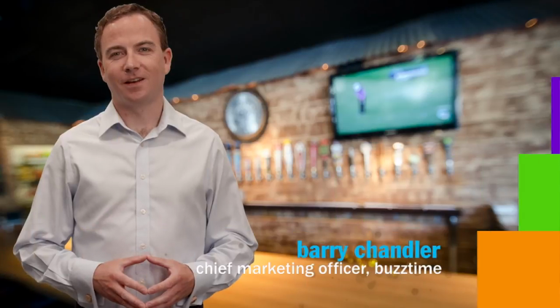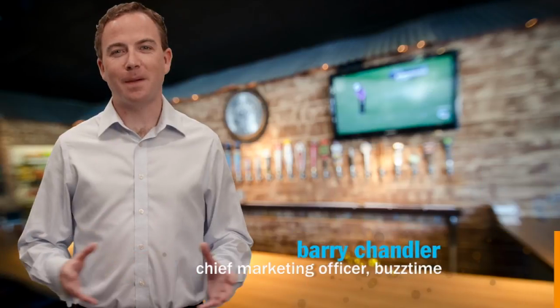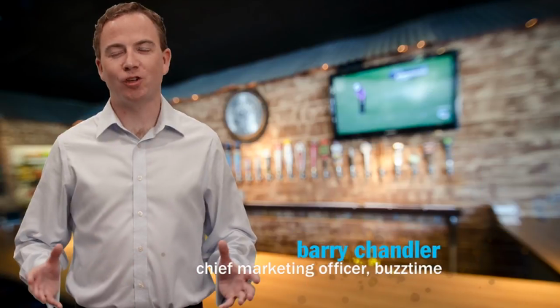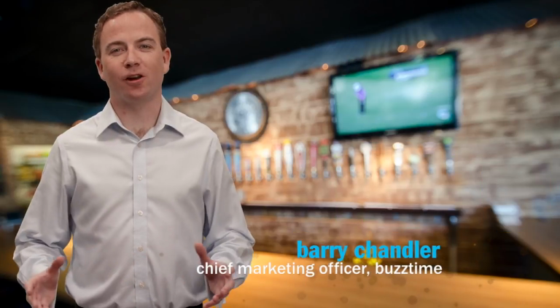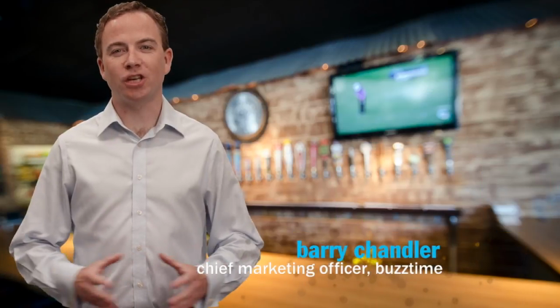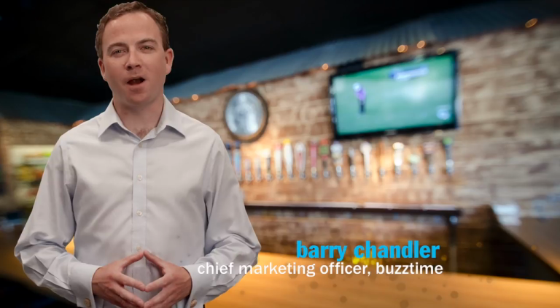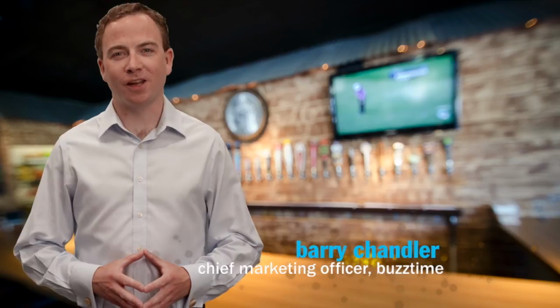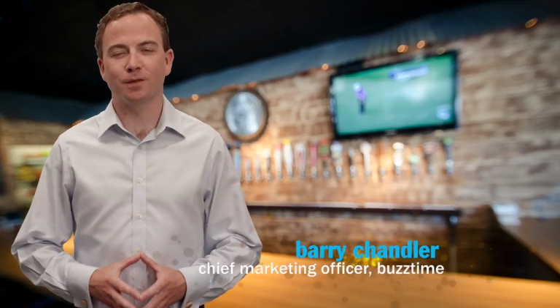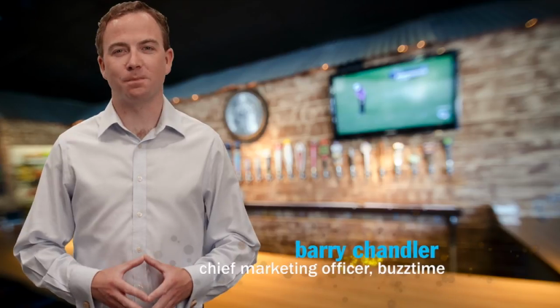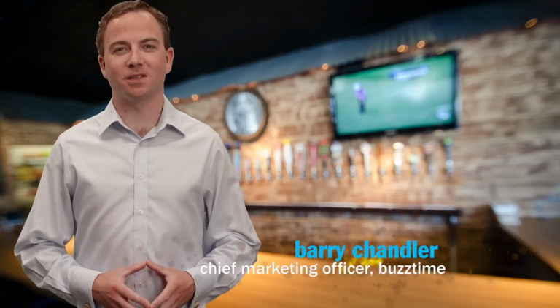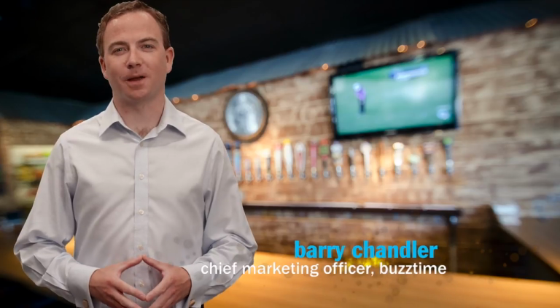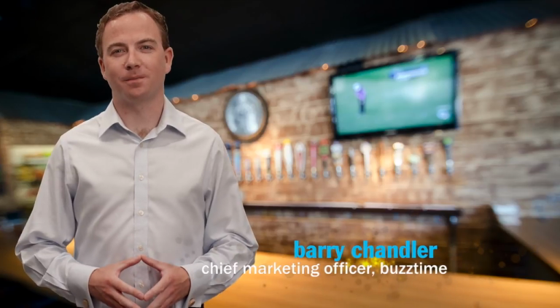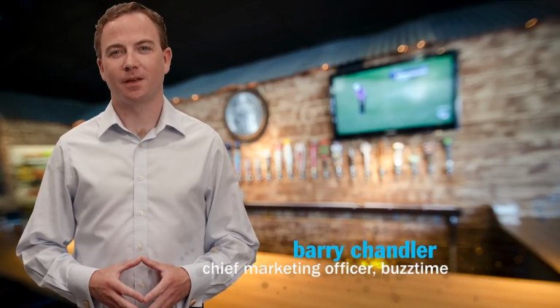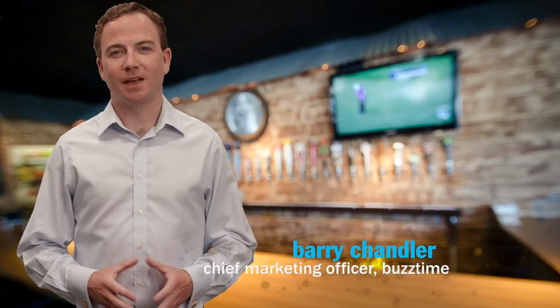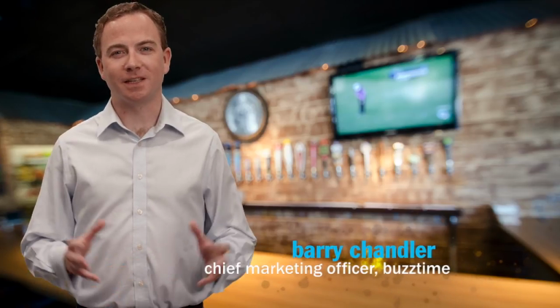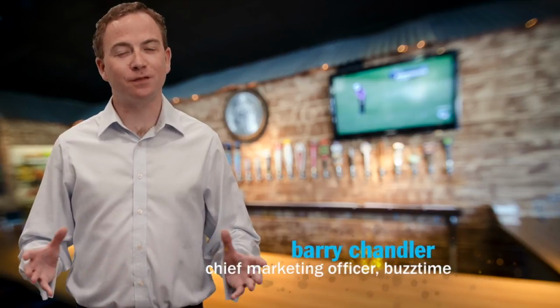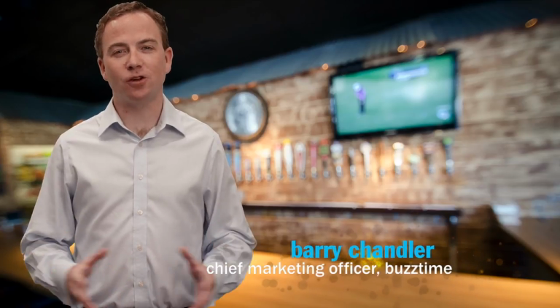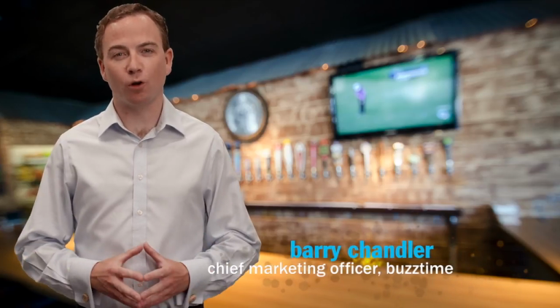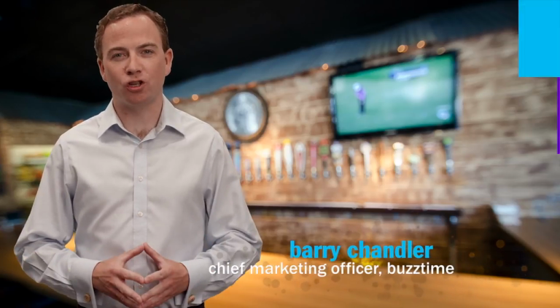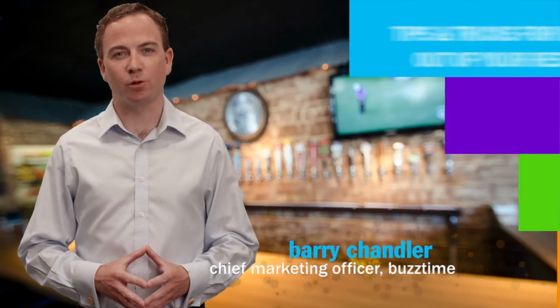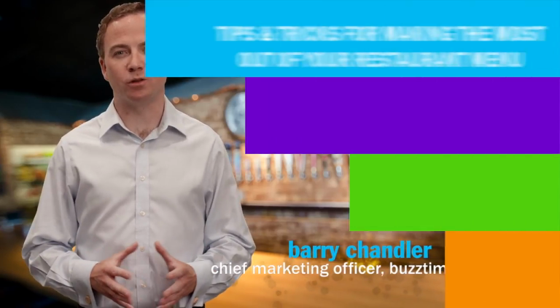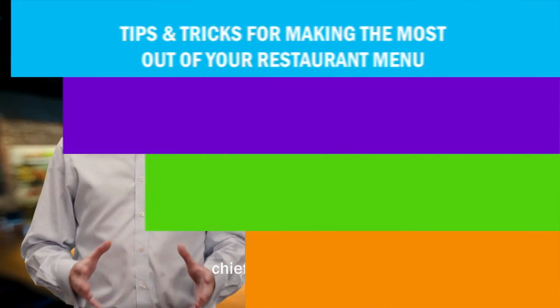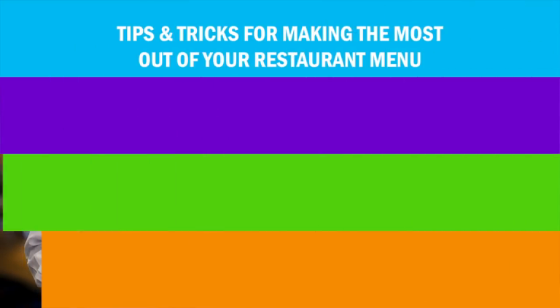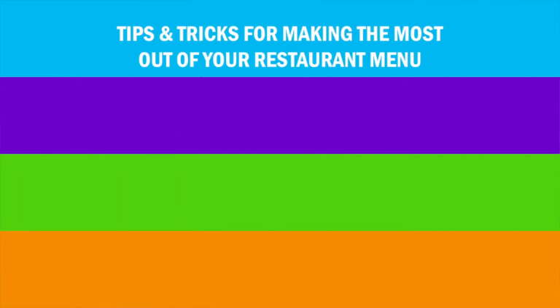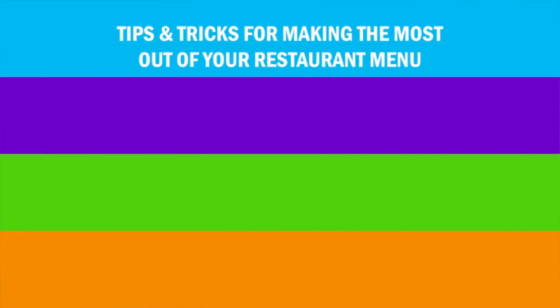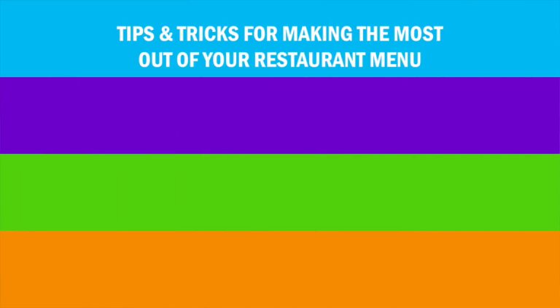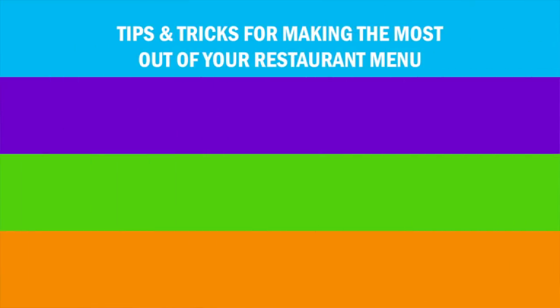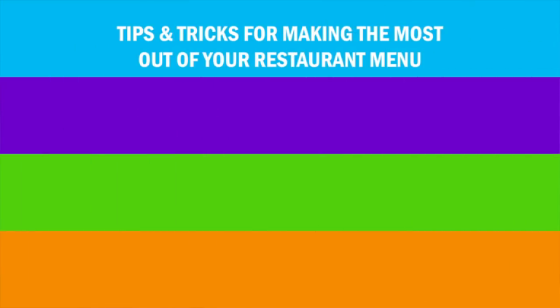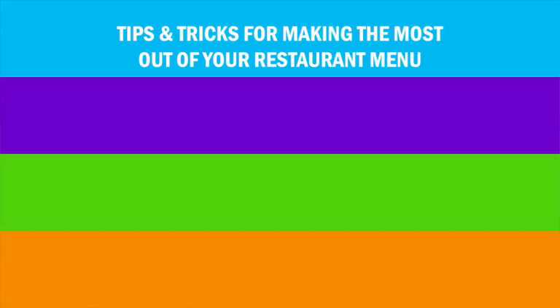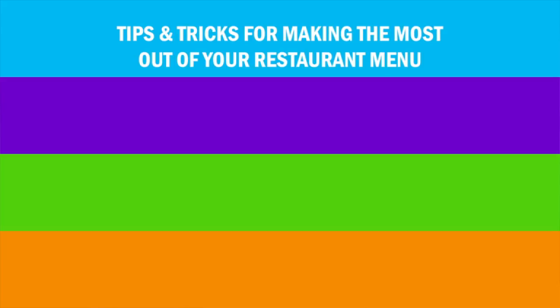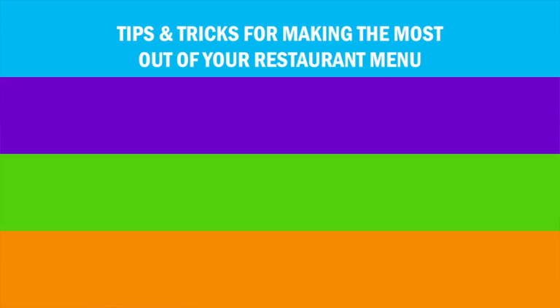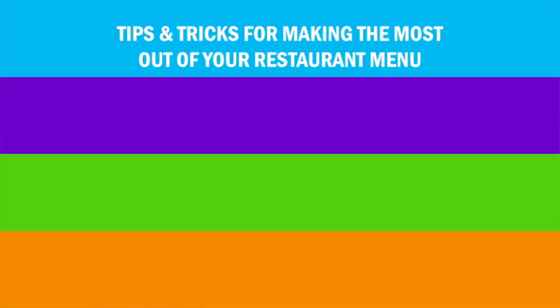I'm Barry Chandler, Chief Marketing Officer at BuzzTime. In today's video, we're going to share with you tips and tricks for making the most of your restaurant menu.